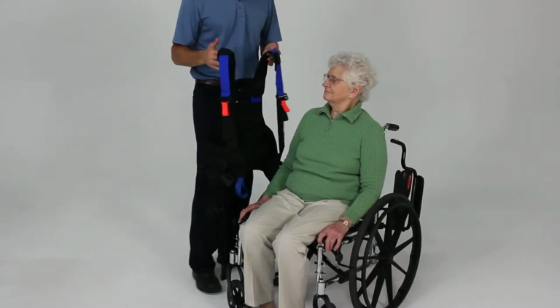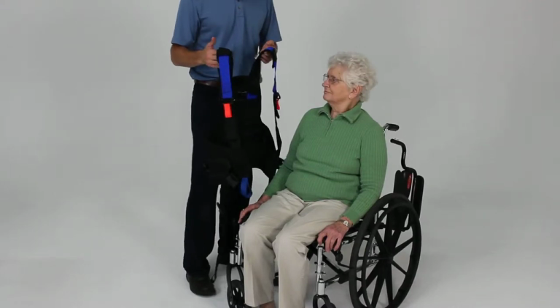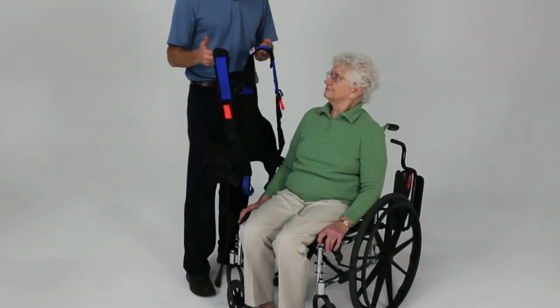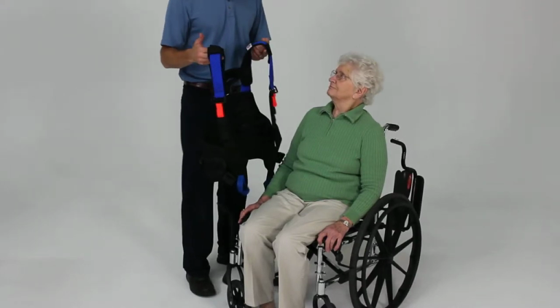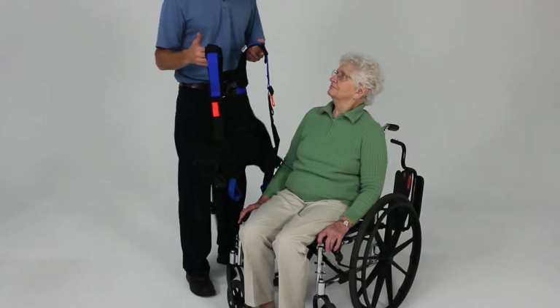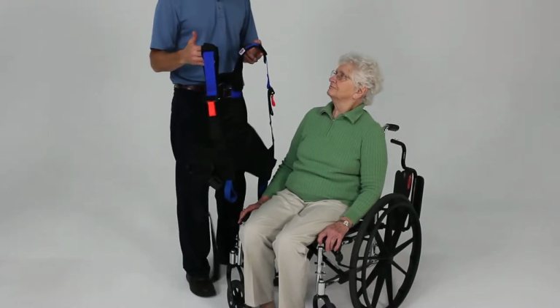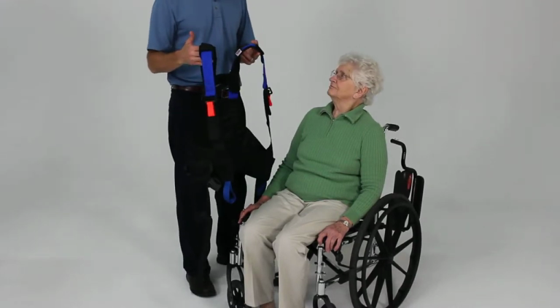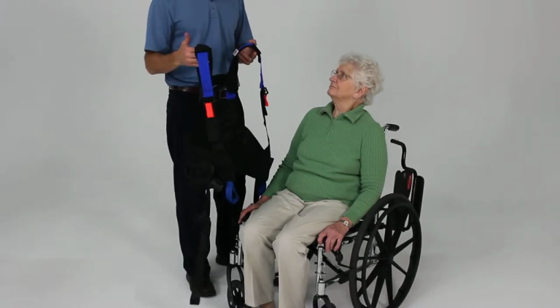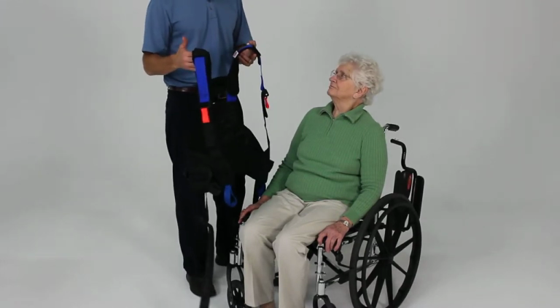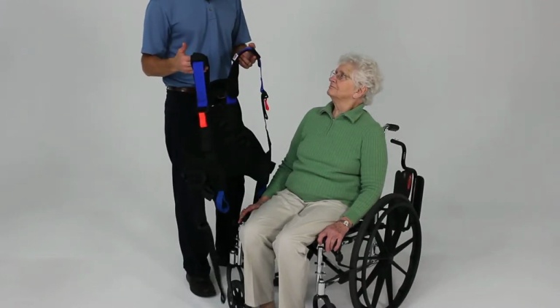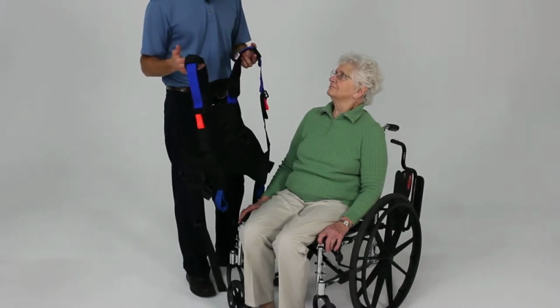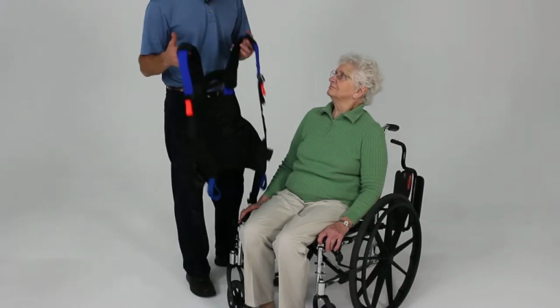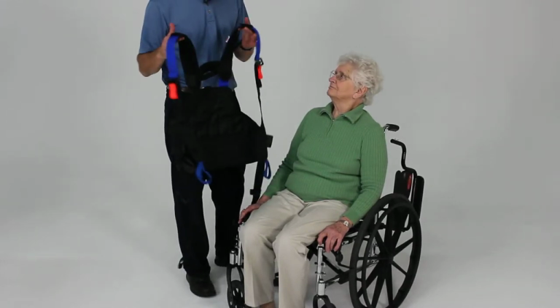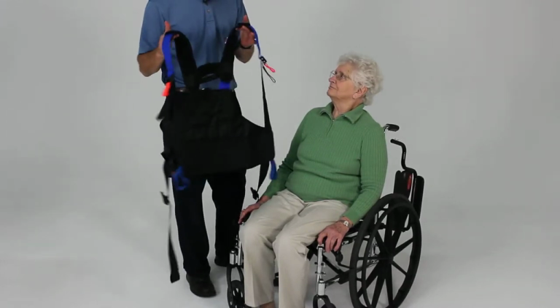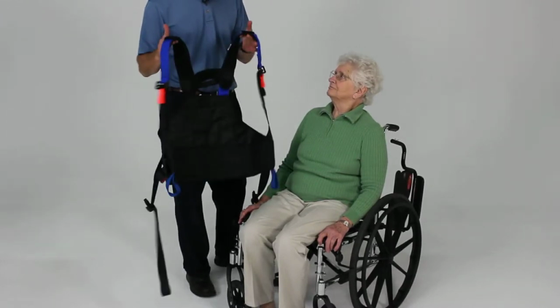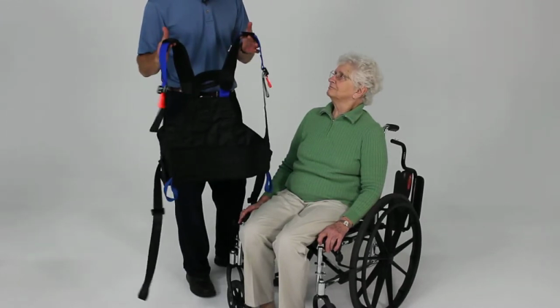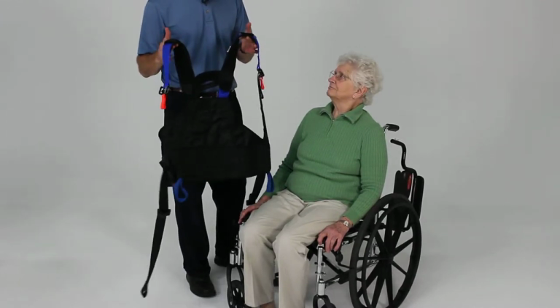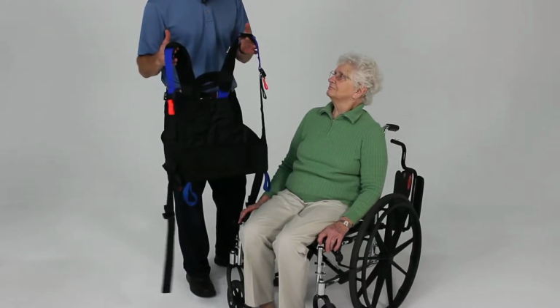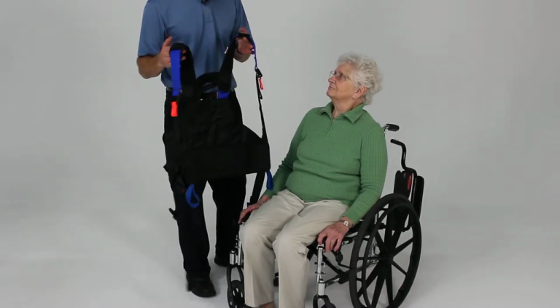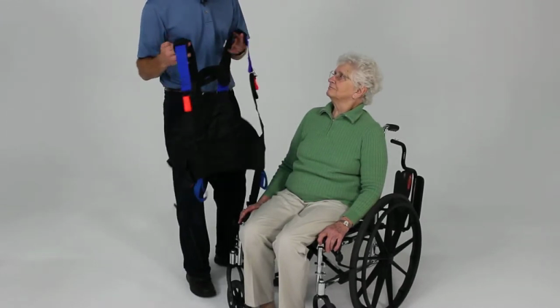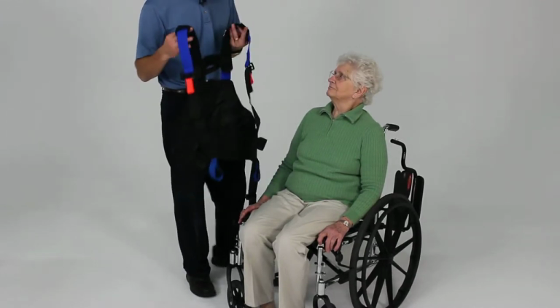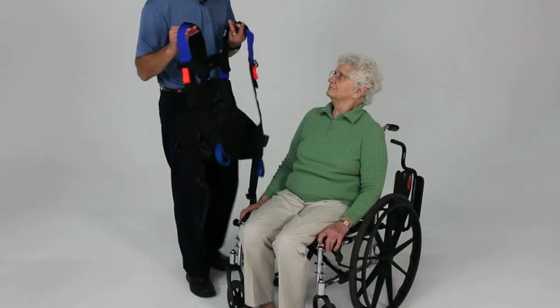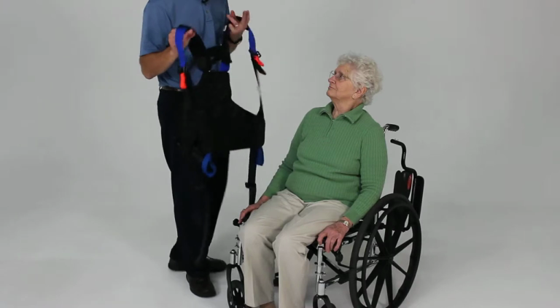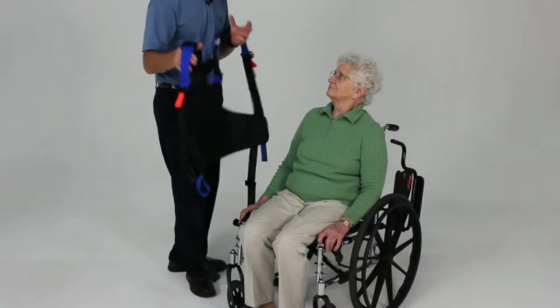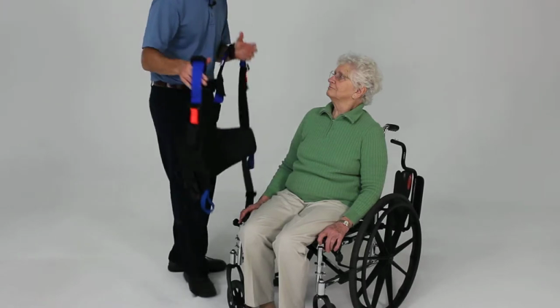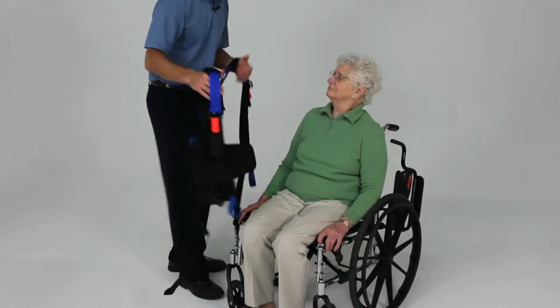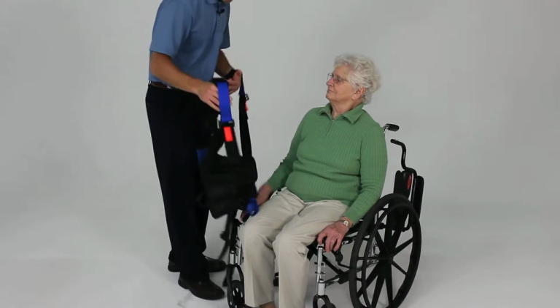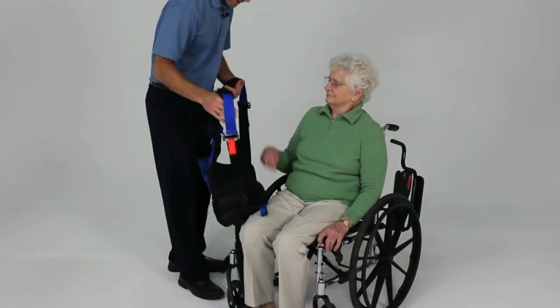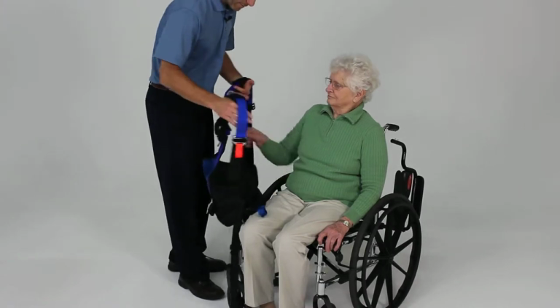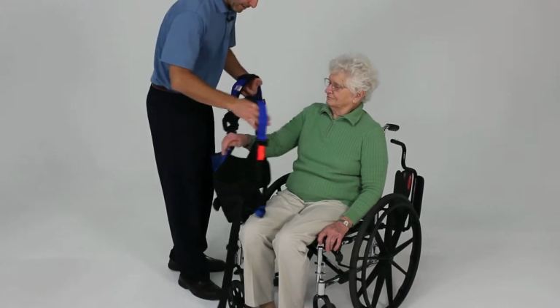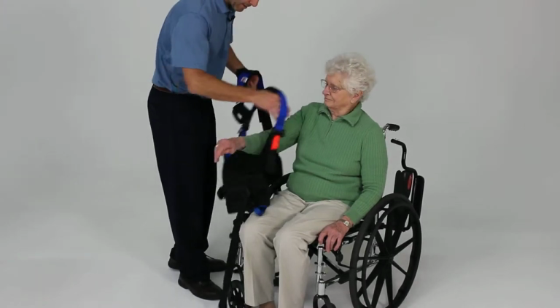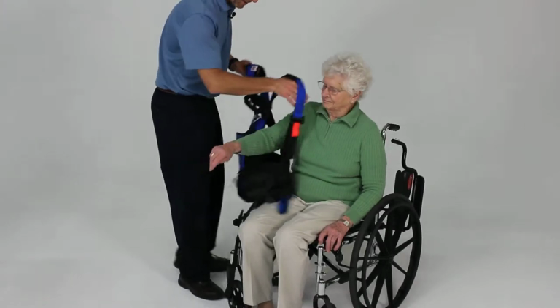We're going to cover the seated application of the balance harness. We're just going to go ahead and place this on like a vest here.